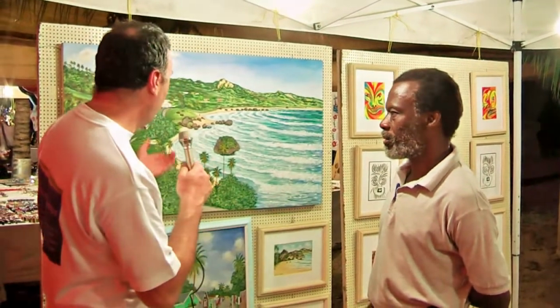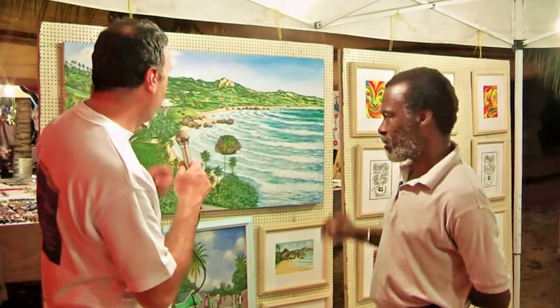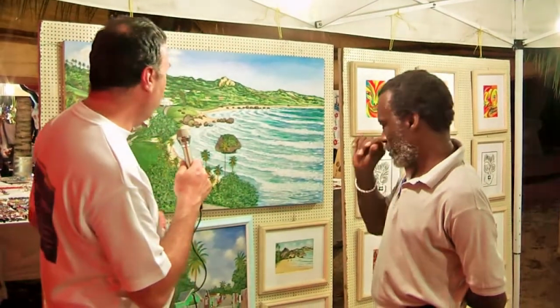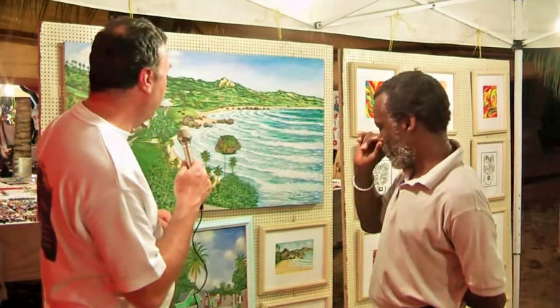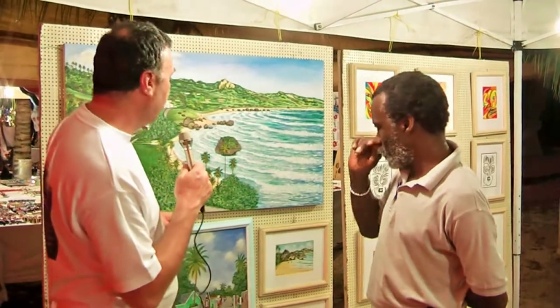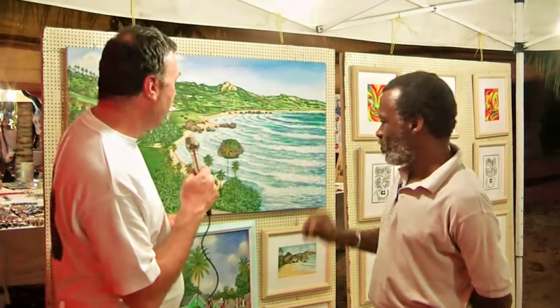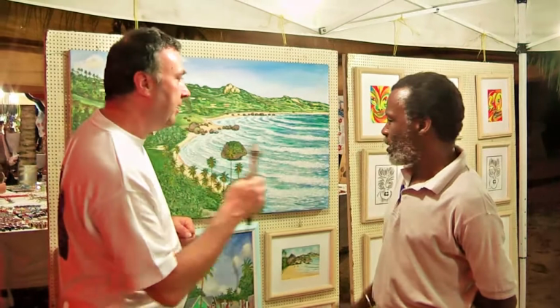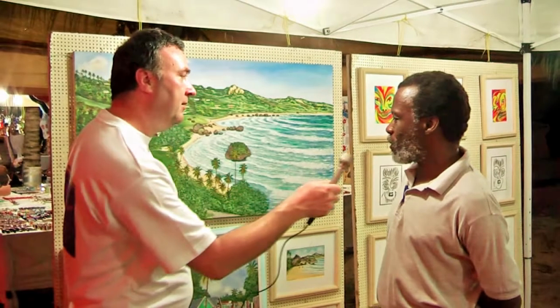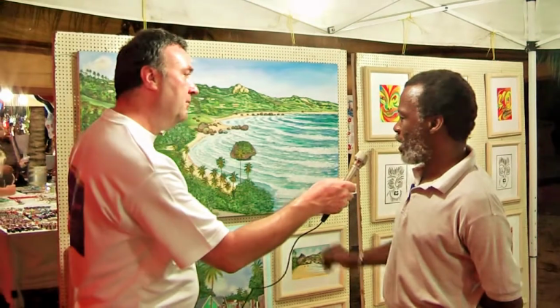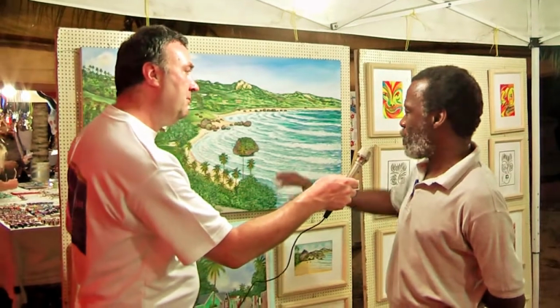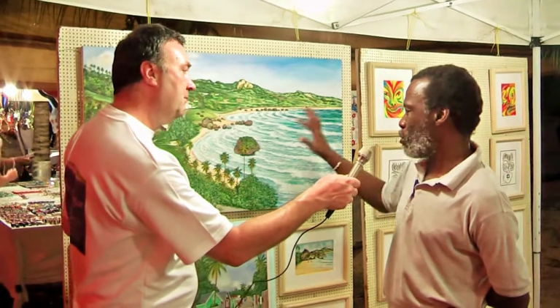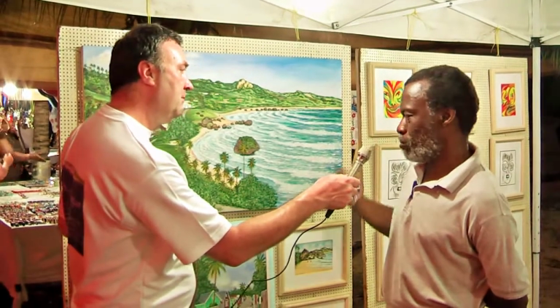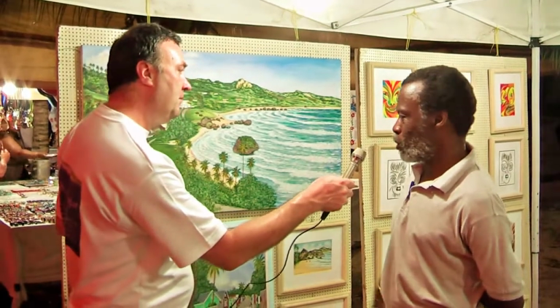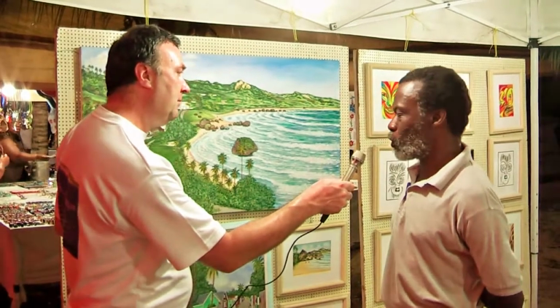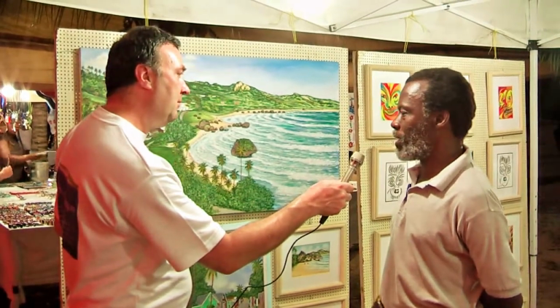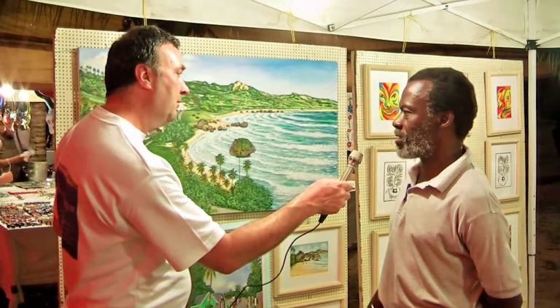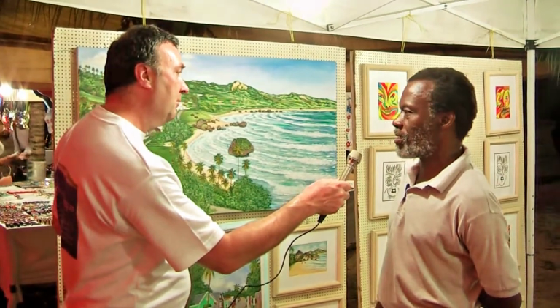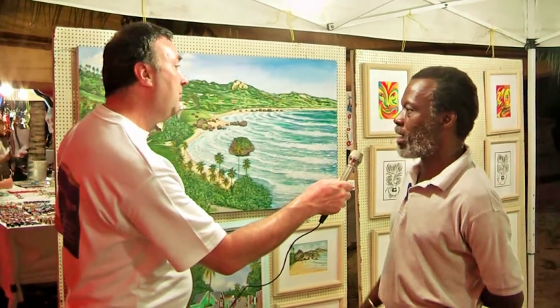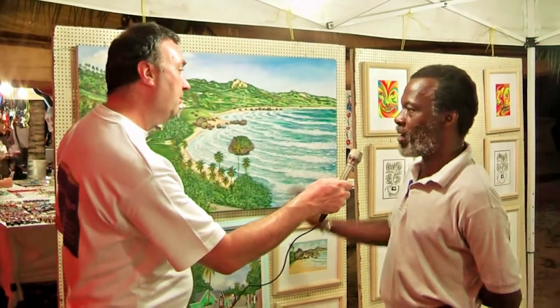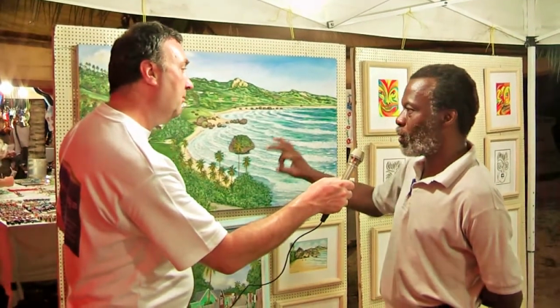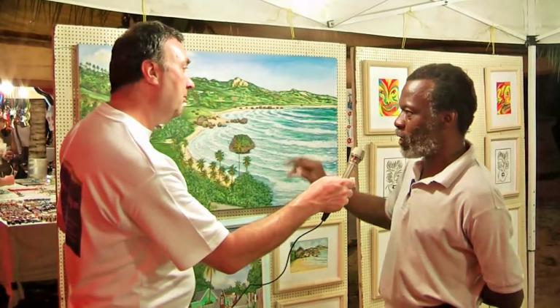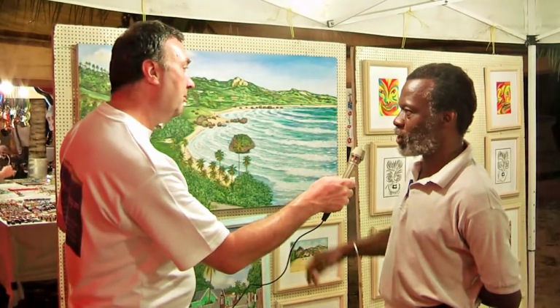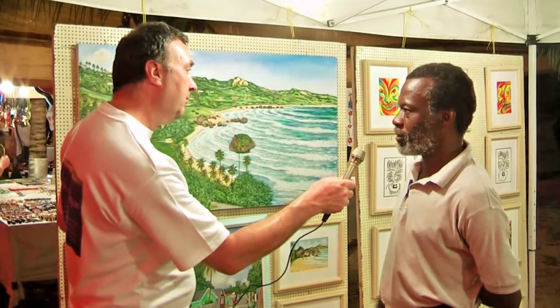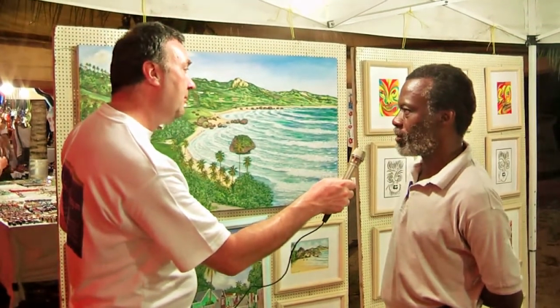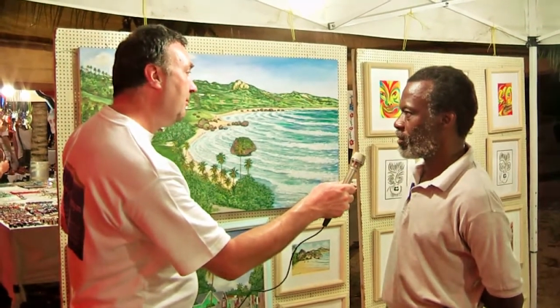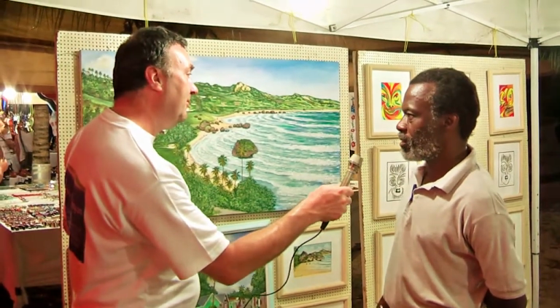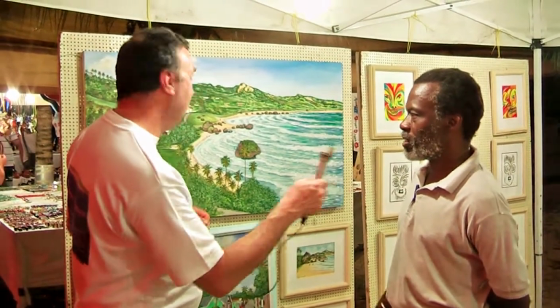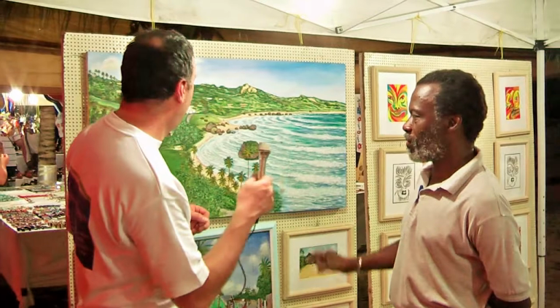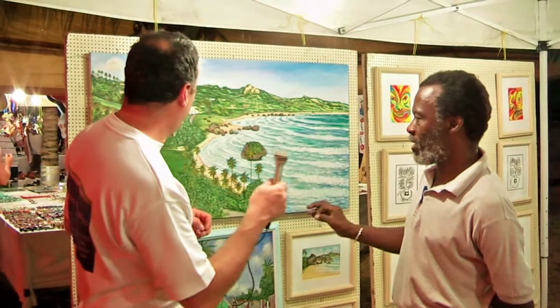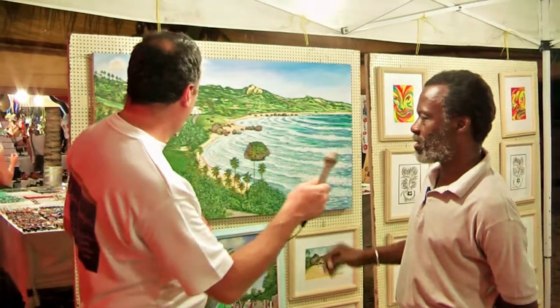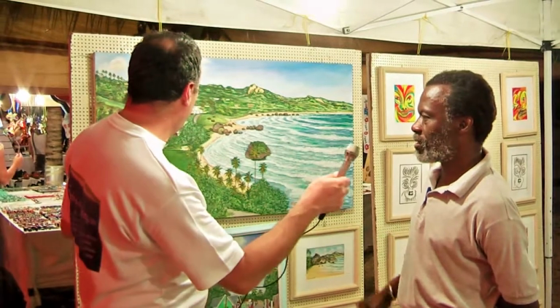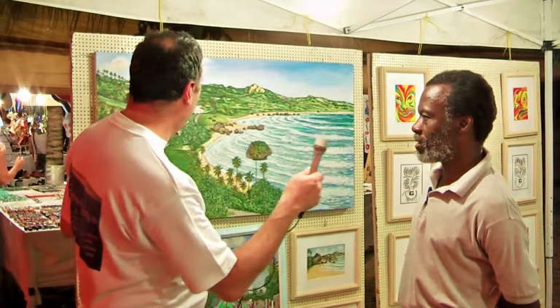How long would something like this take you to make? This would take me about two weeks, and I paint them on location. It's in acrylics.